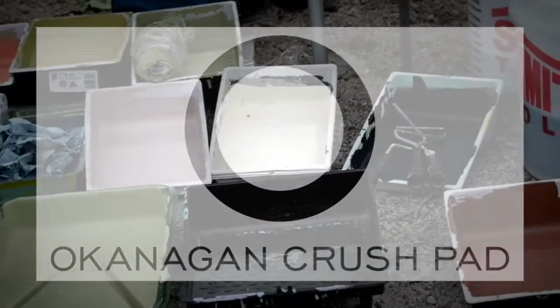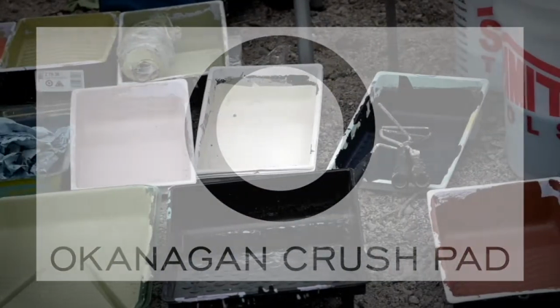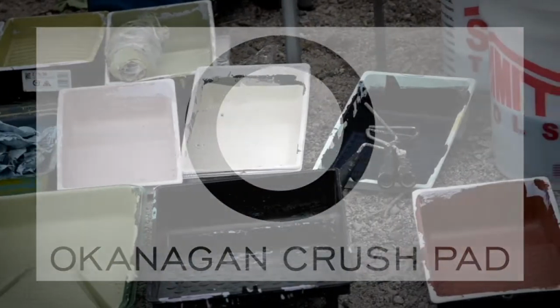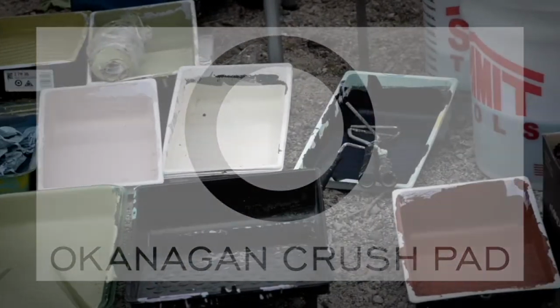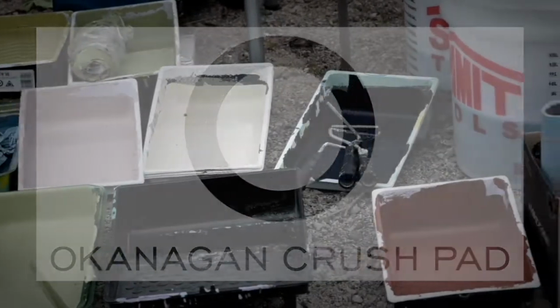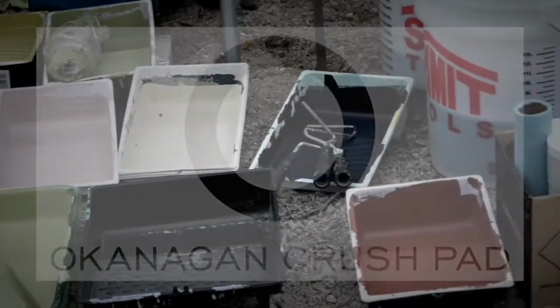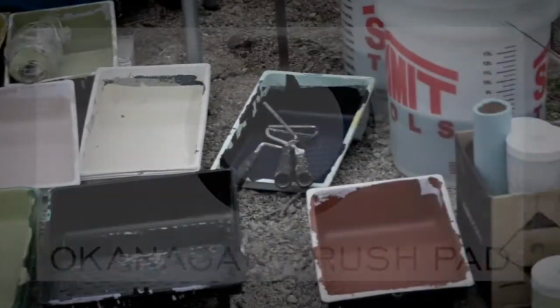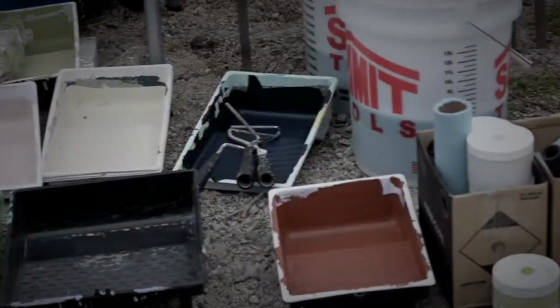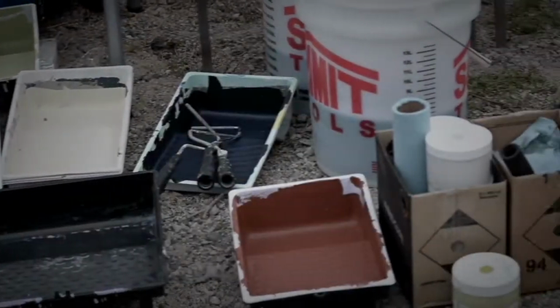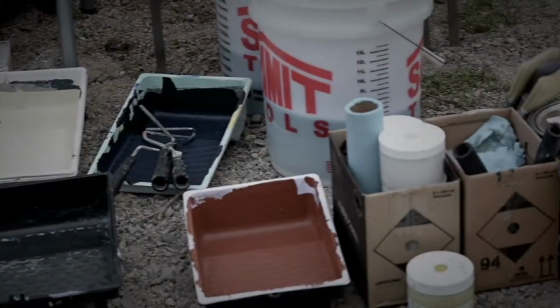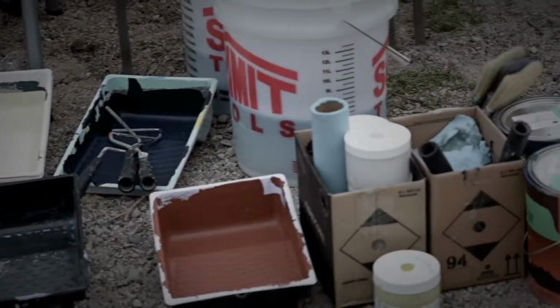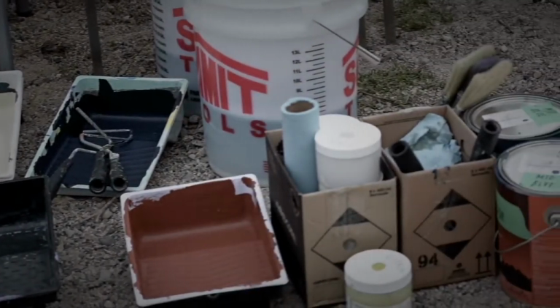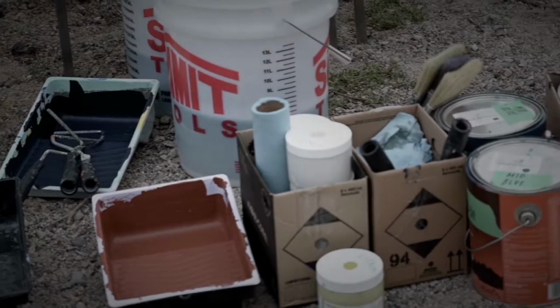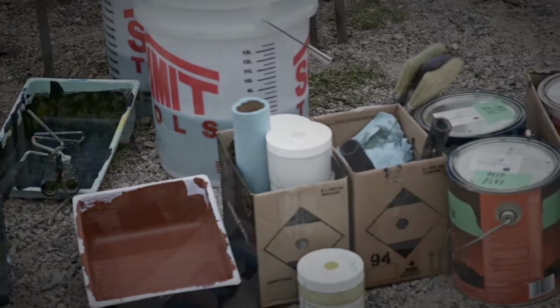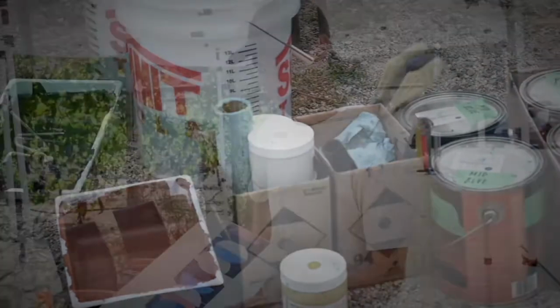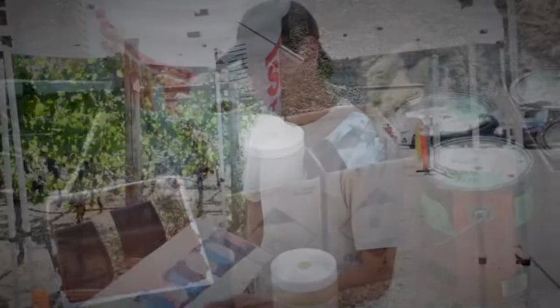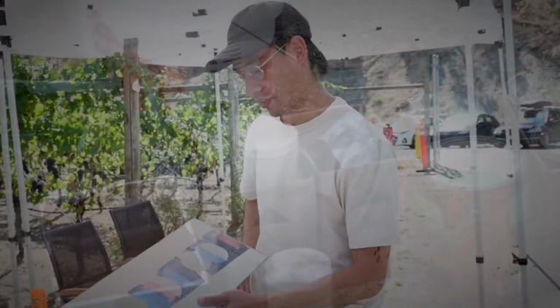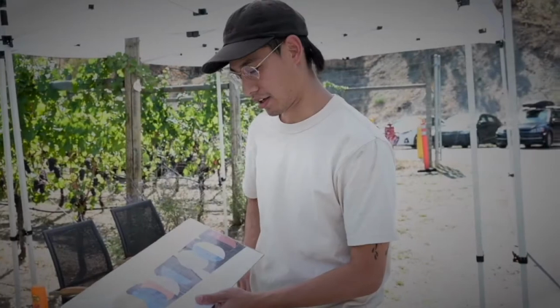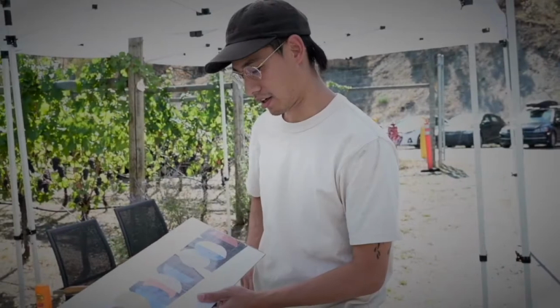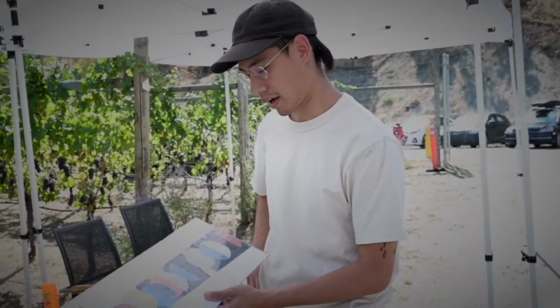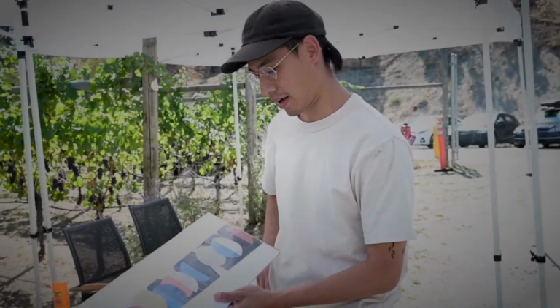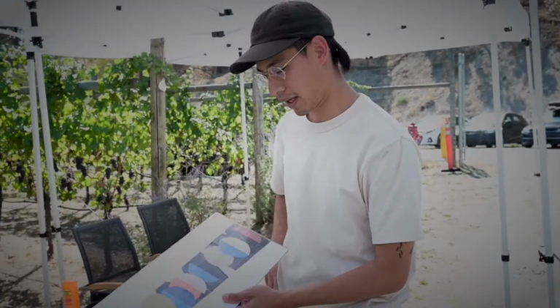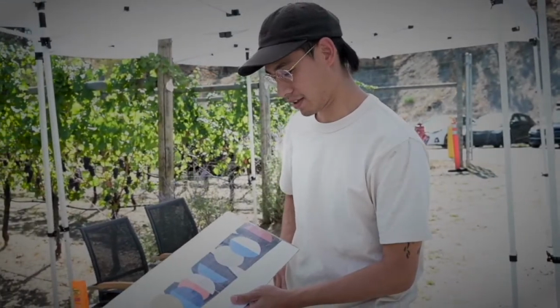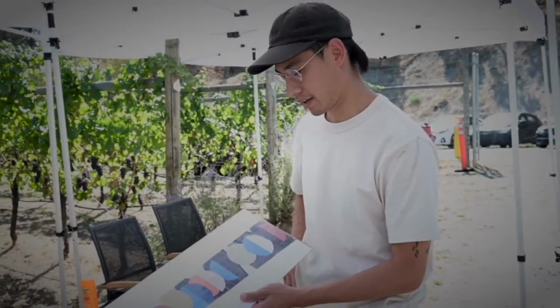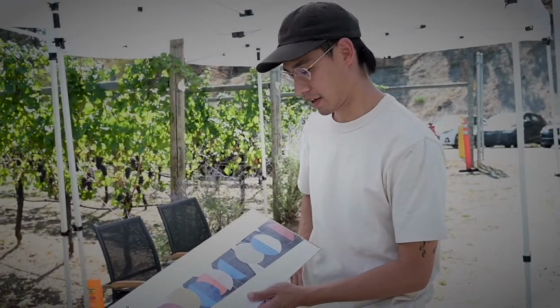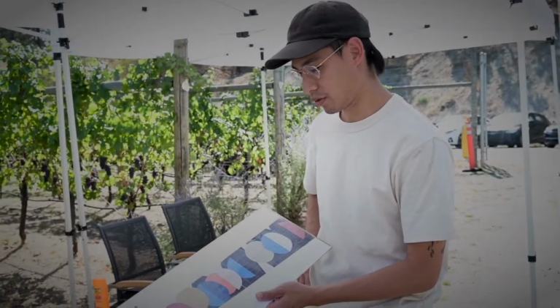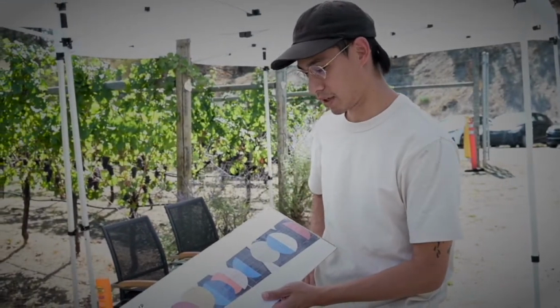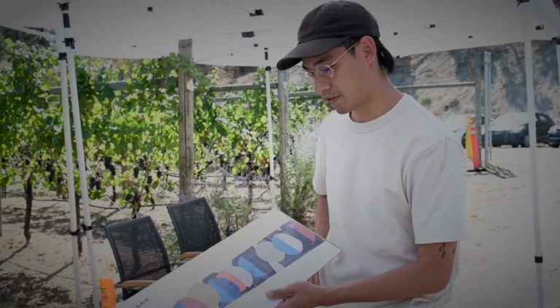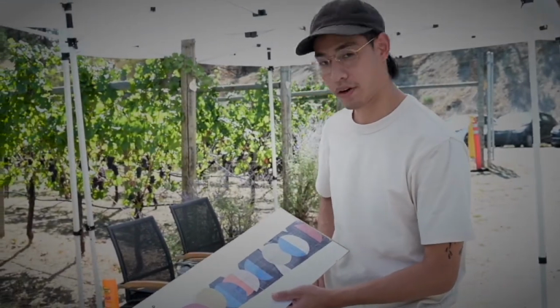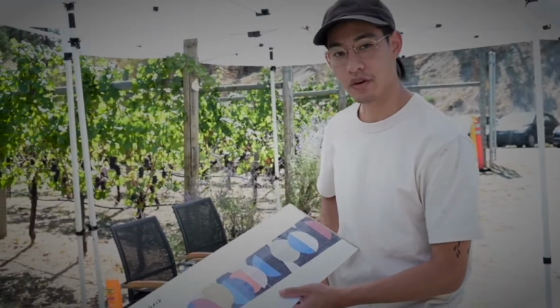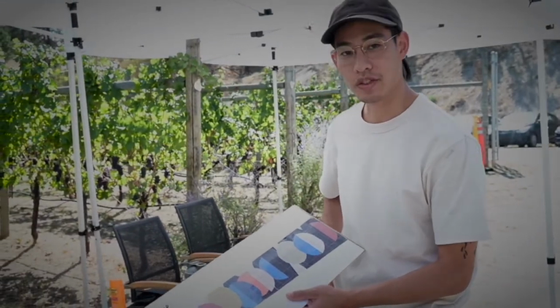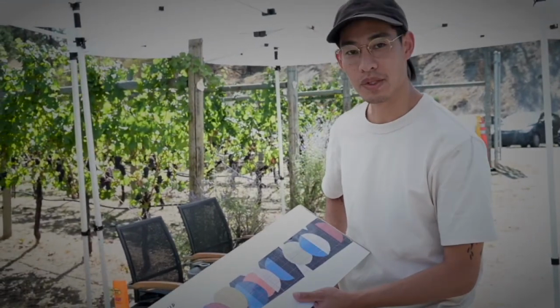My name is Scott Soumy. I'm a painter. I'm out here painting a new mural for OCP.